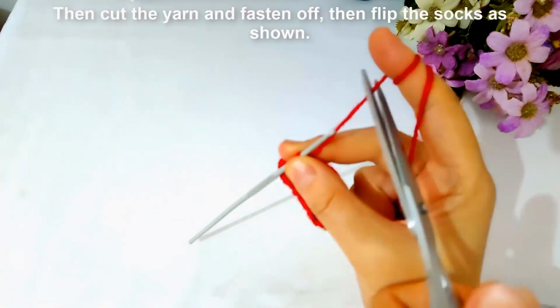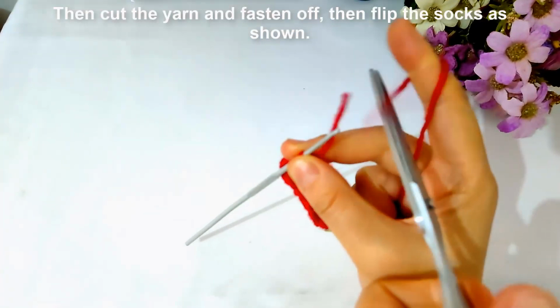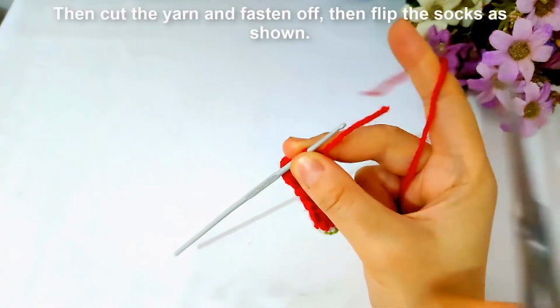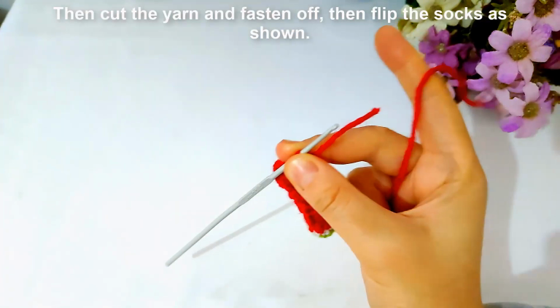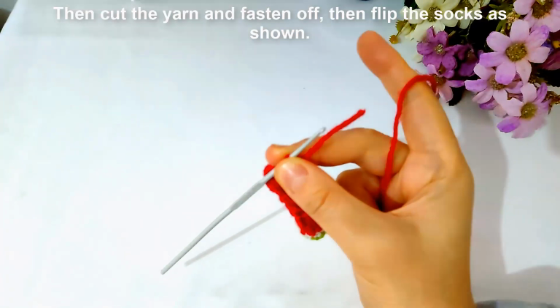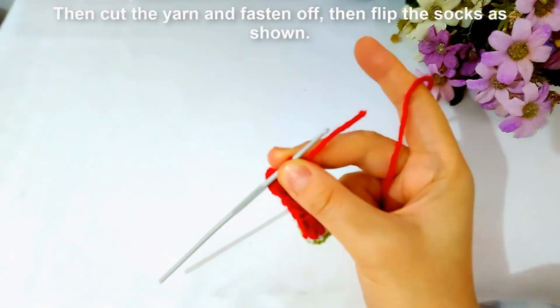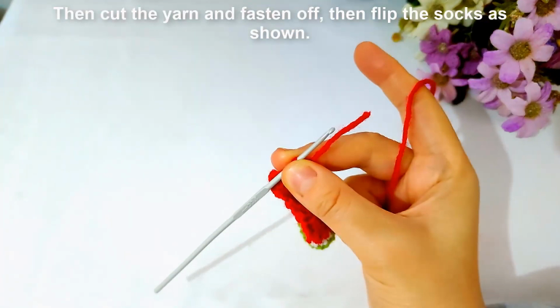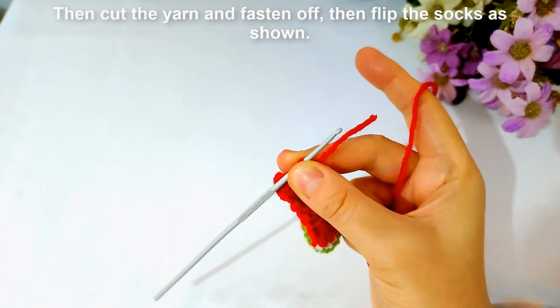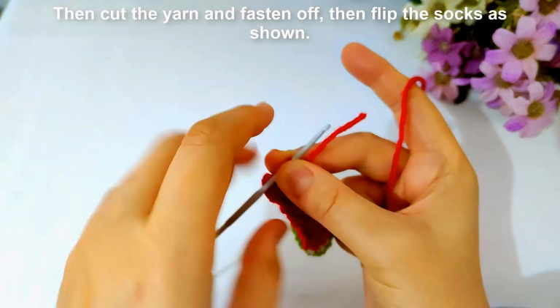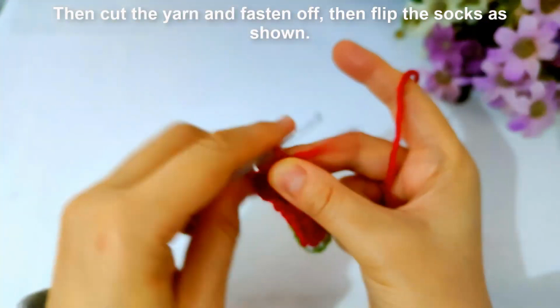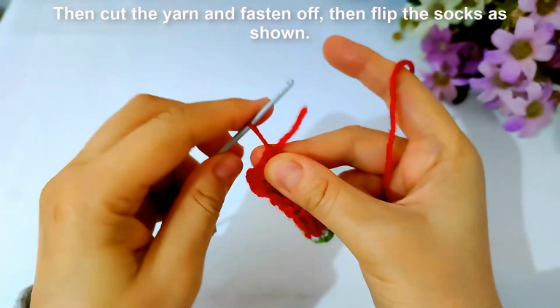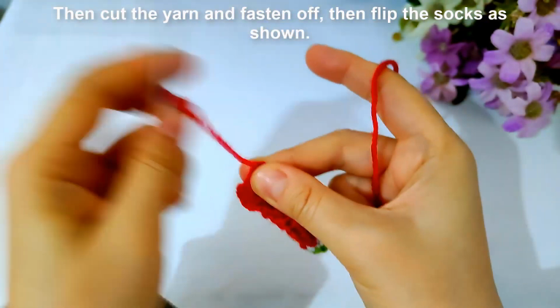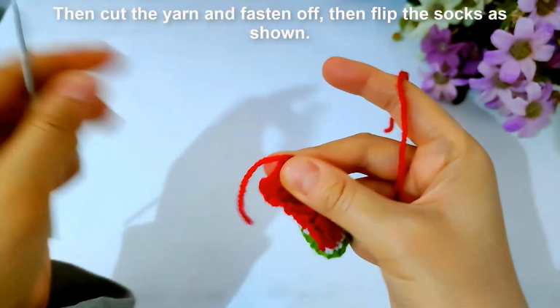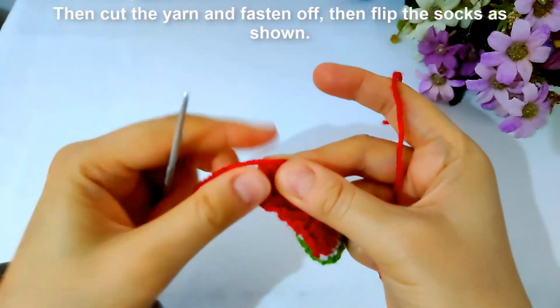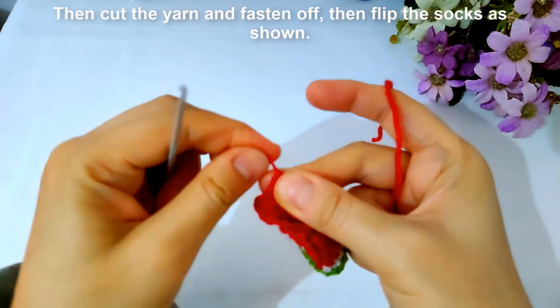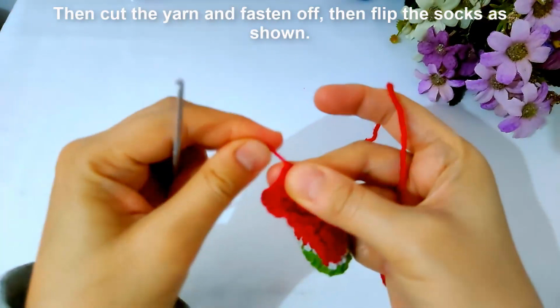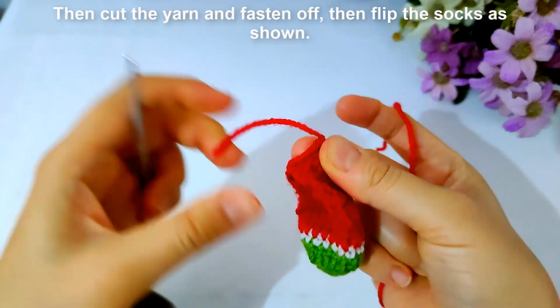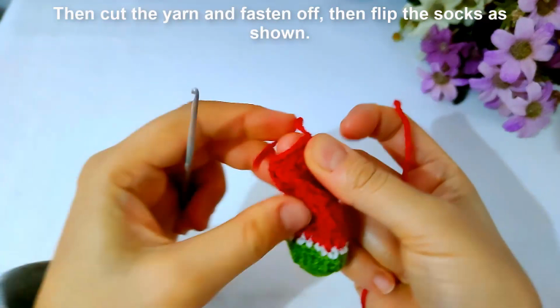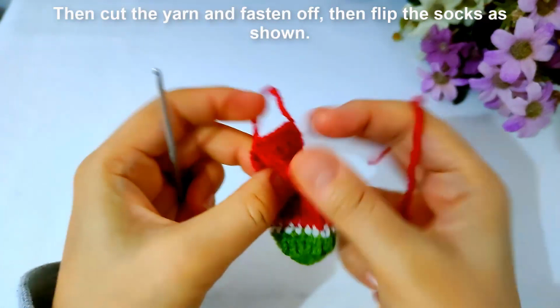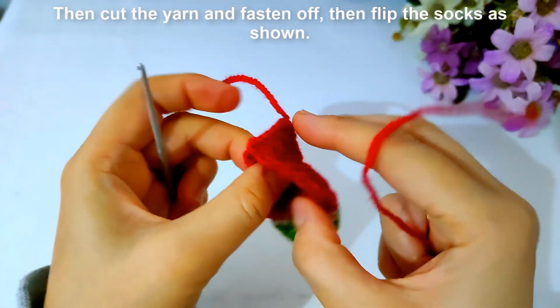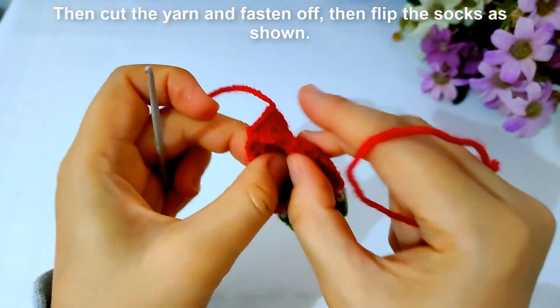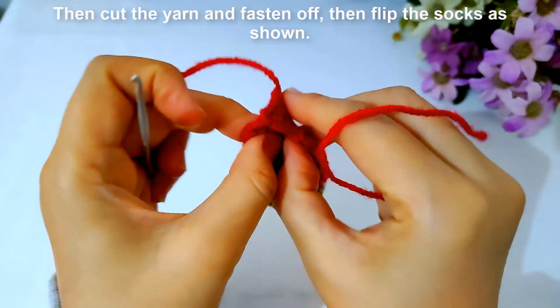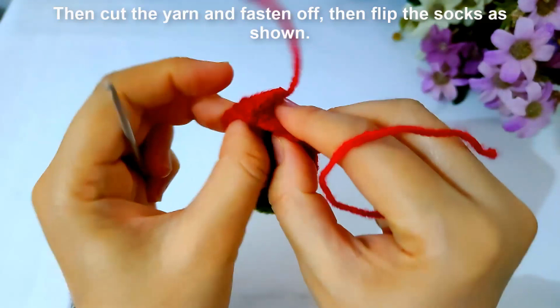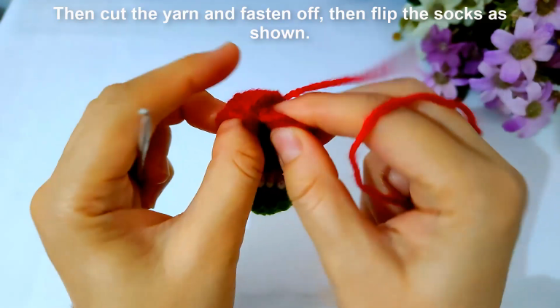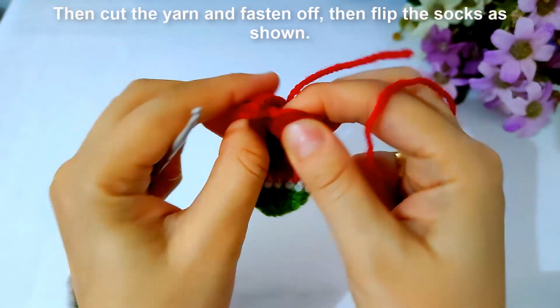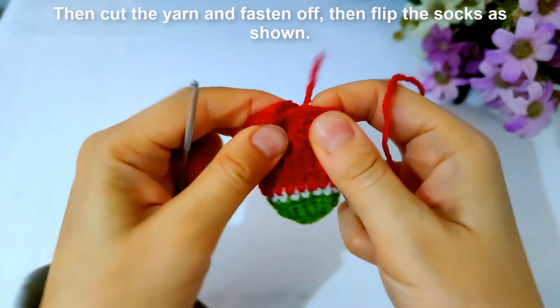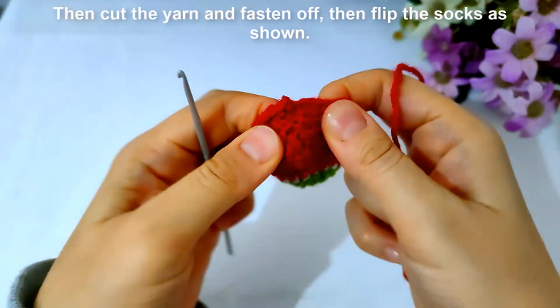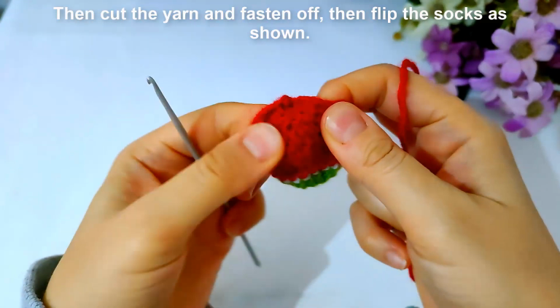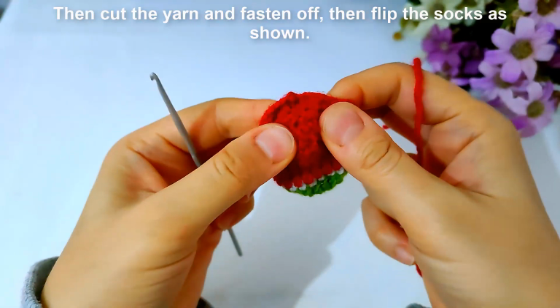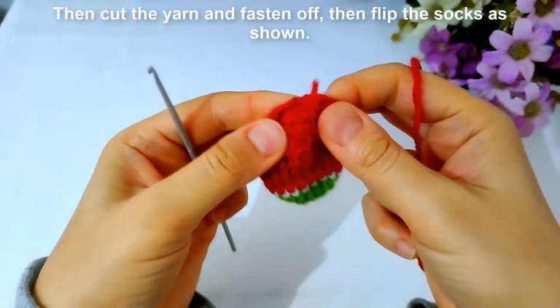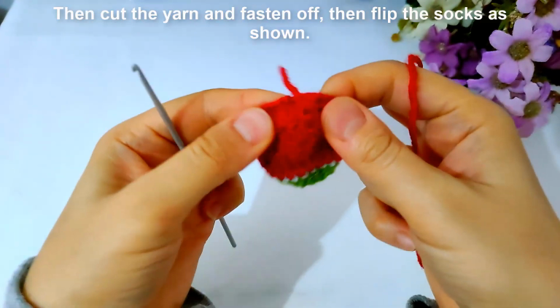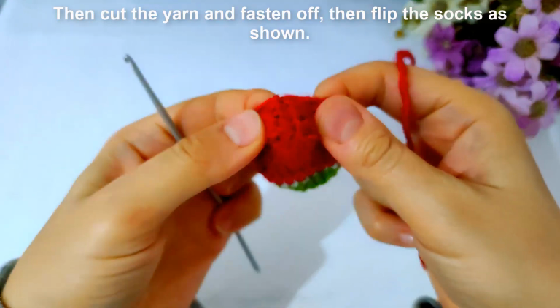Then cut the yarn and fasten off, then flip the socks as shown.